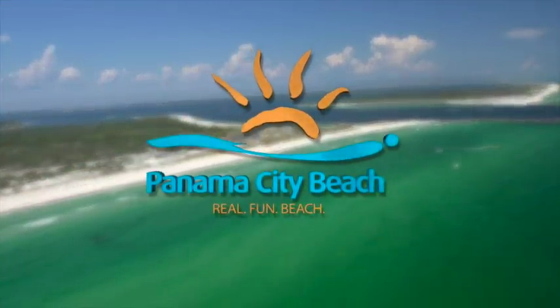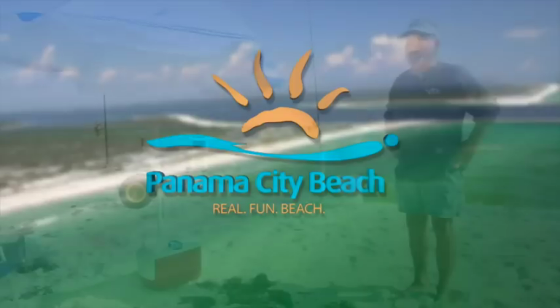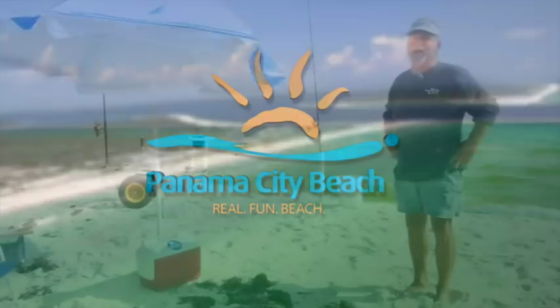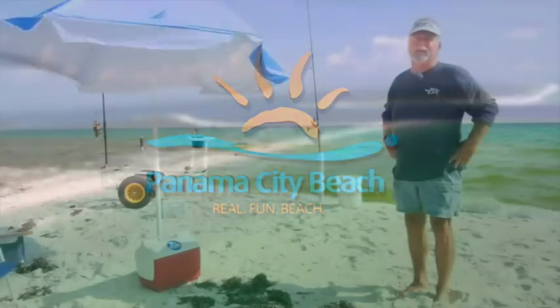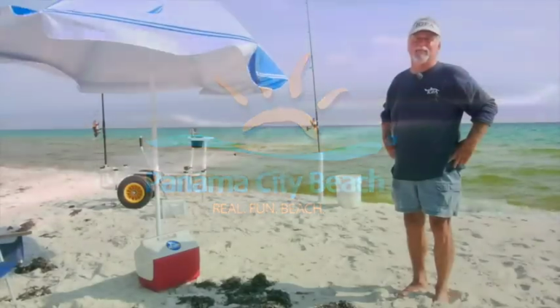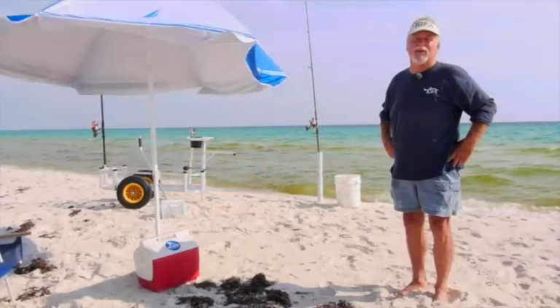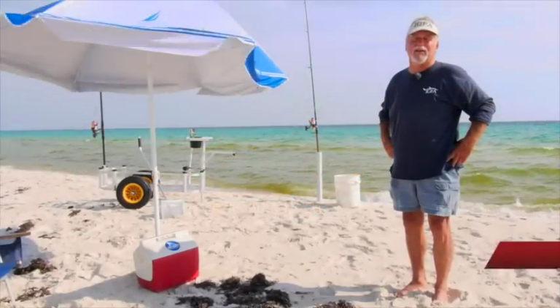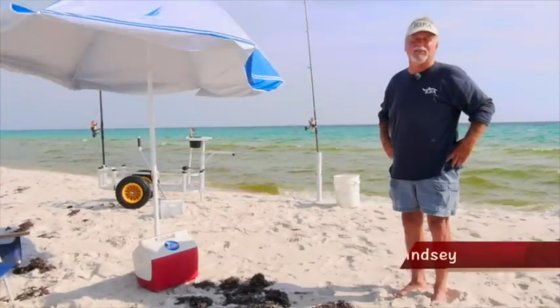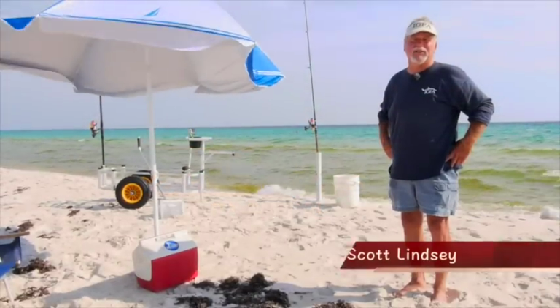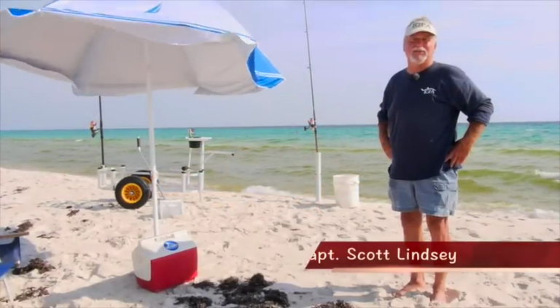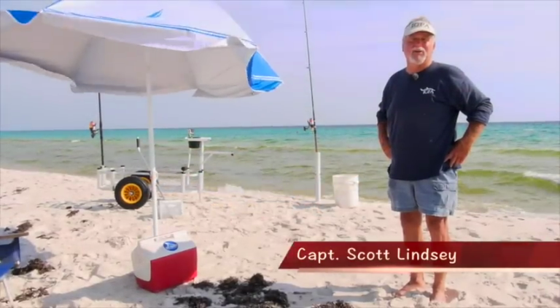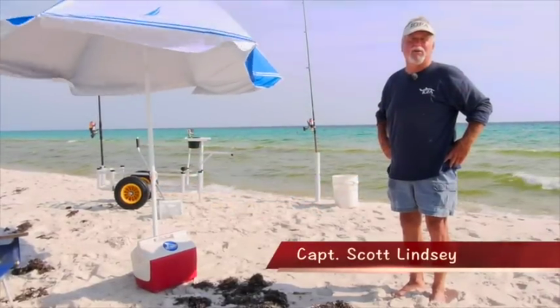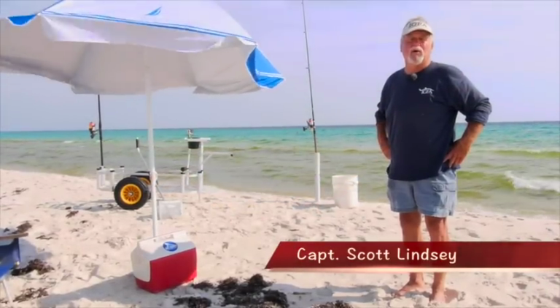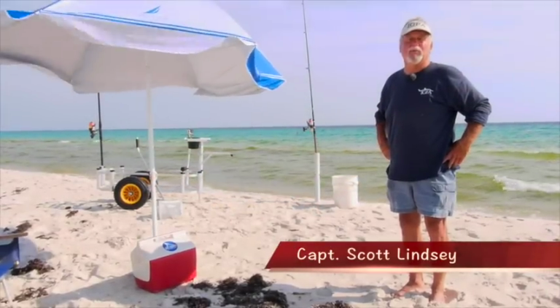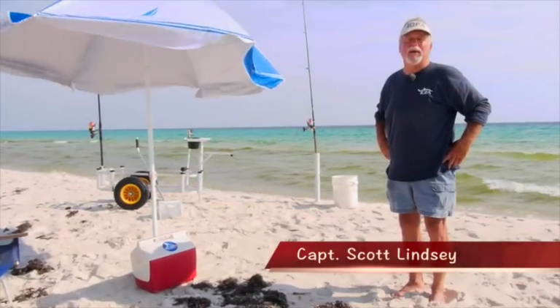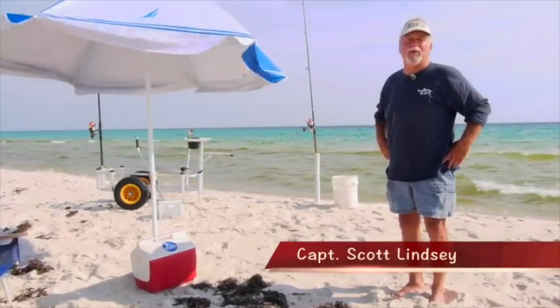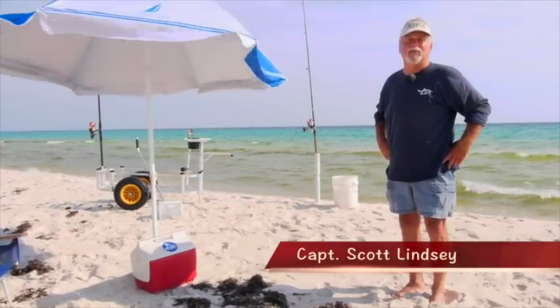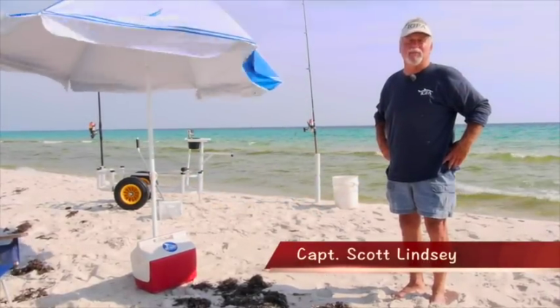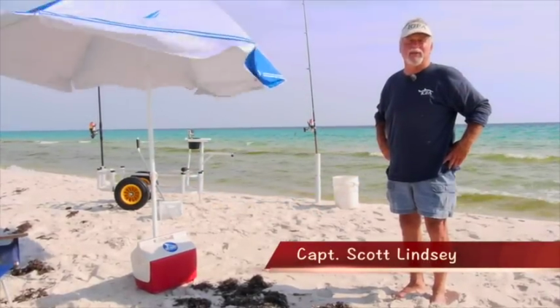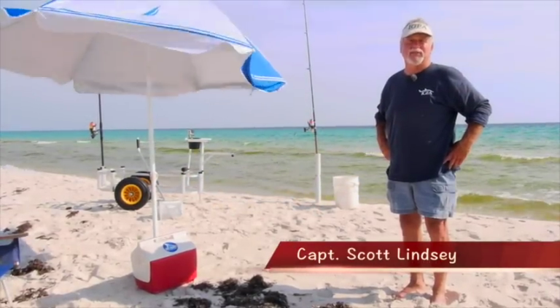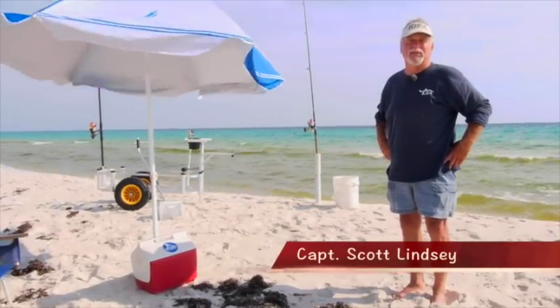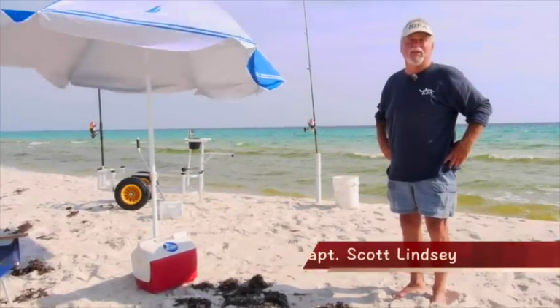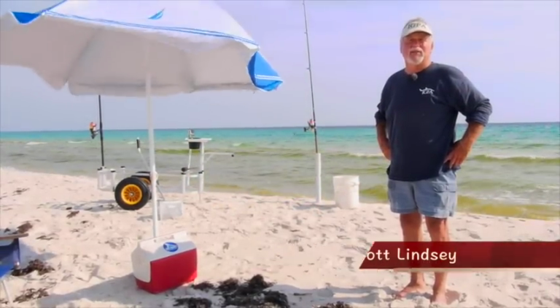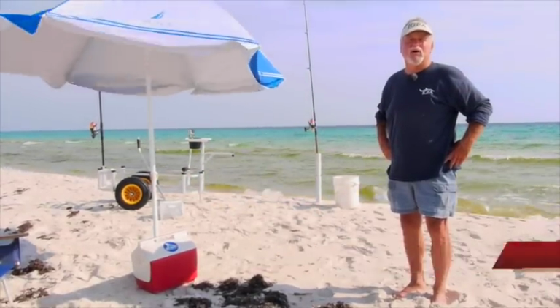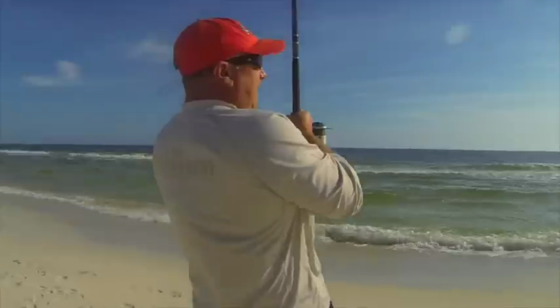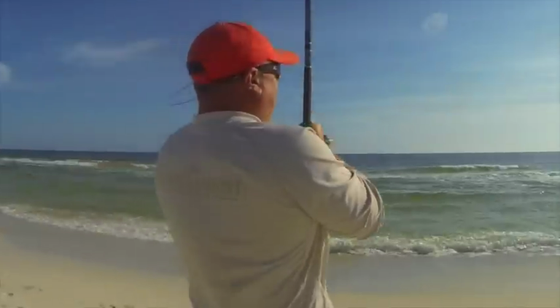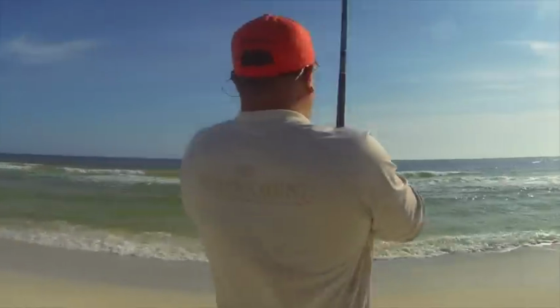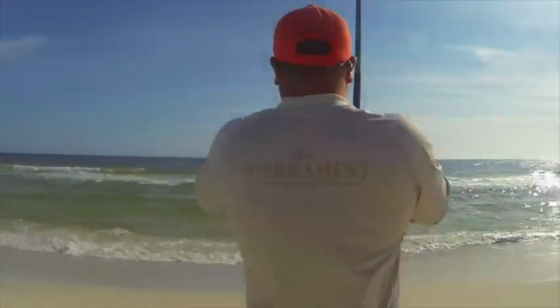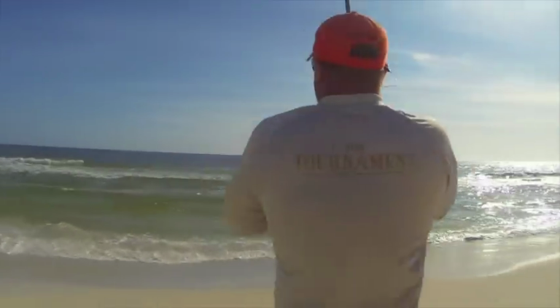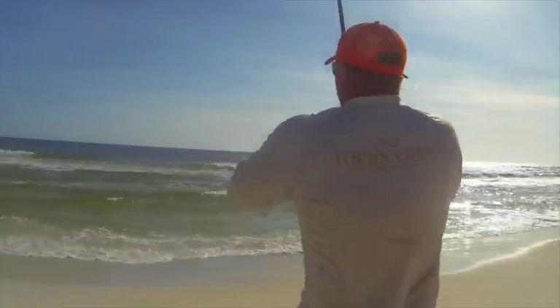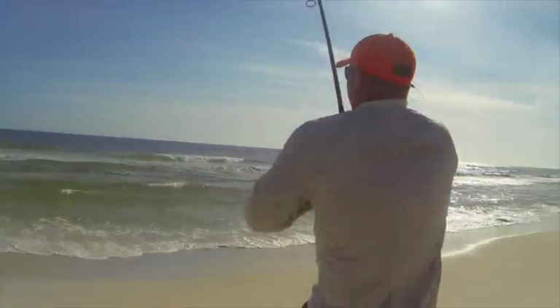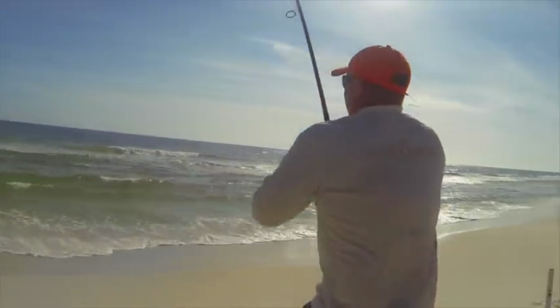Hi, Captain Scott Lindsey here. Welcome to Panama City Beach. Let's talk a little bit about beach fishing.